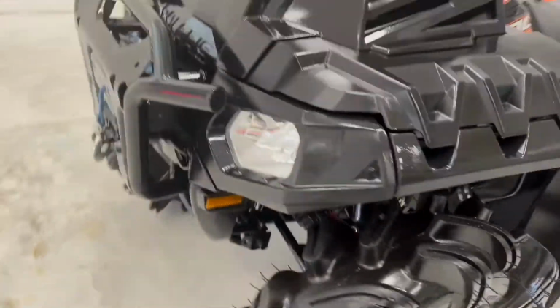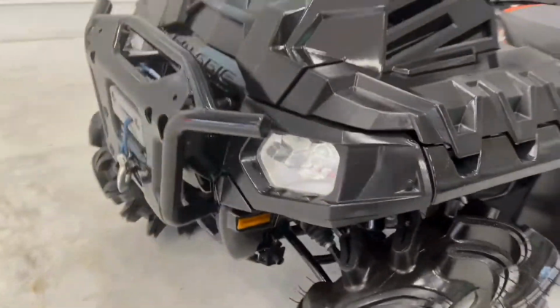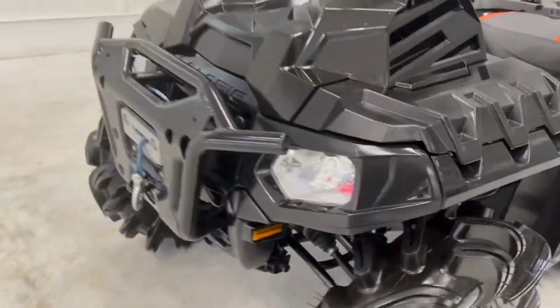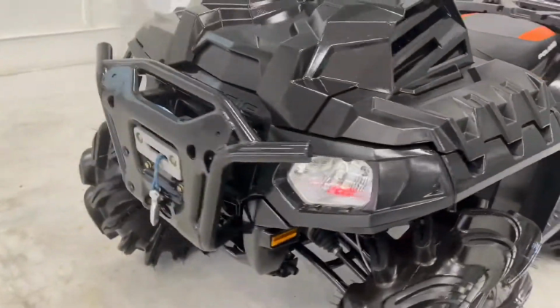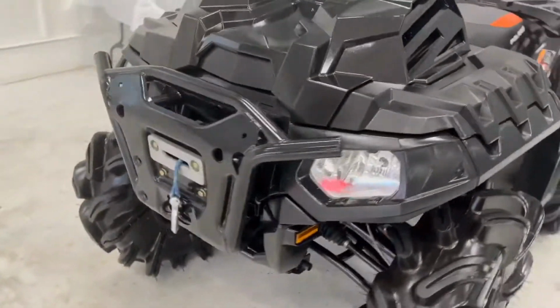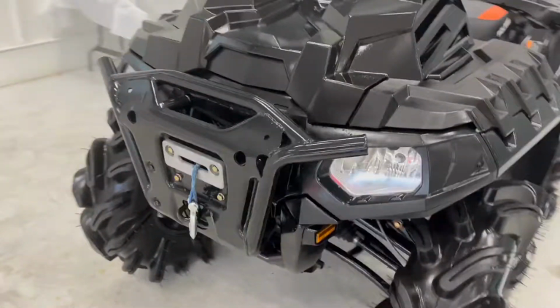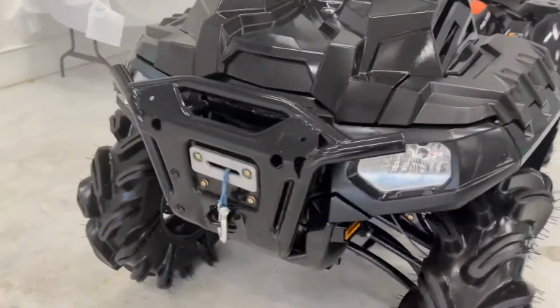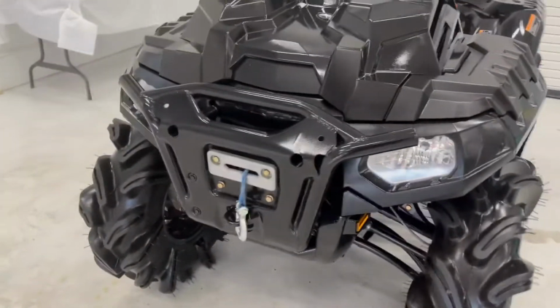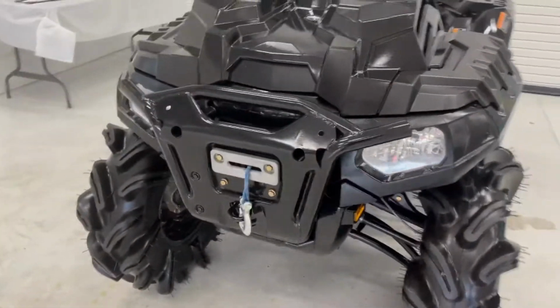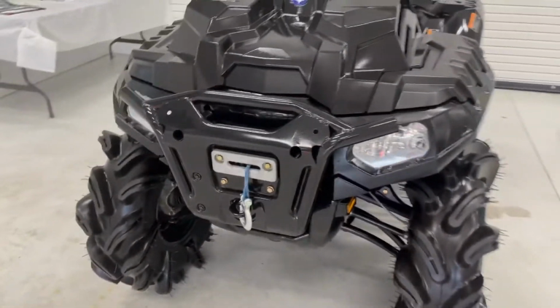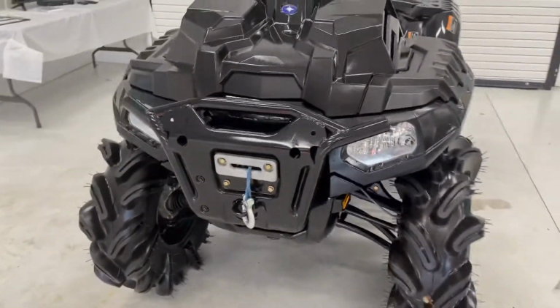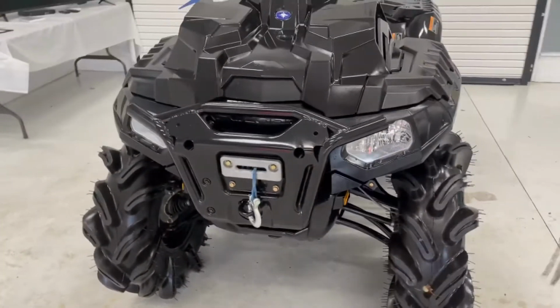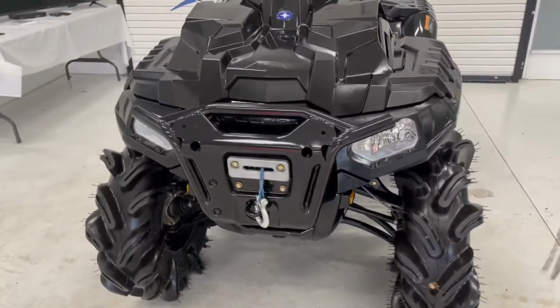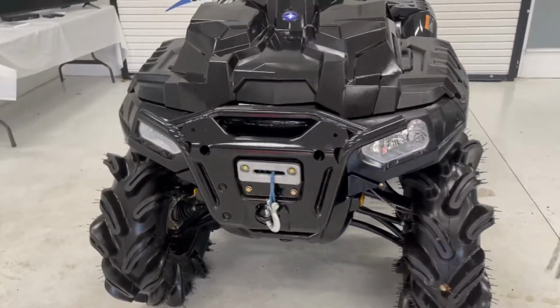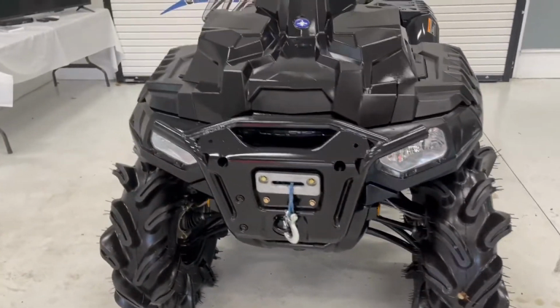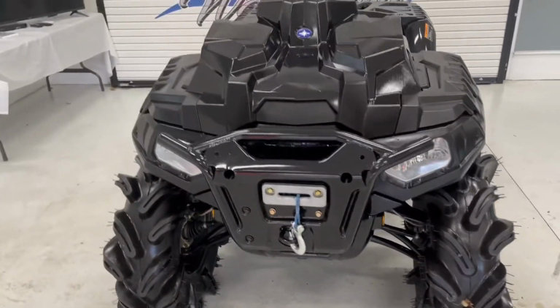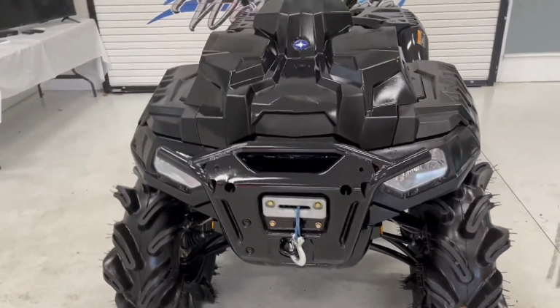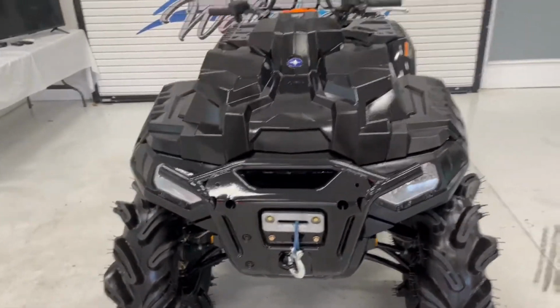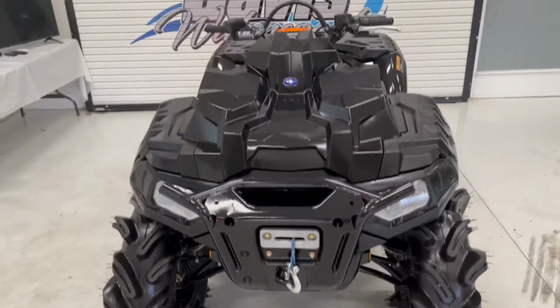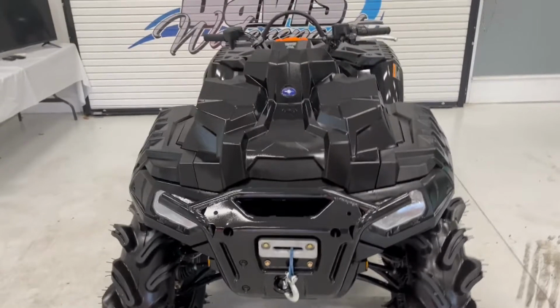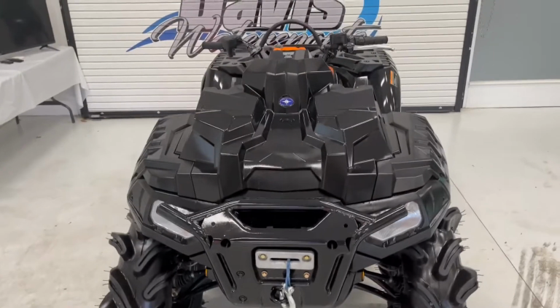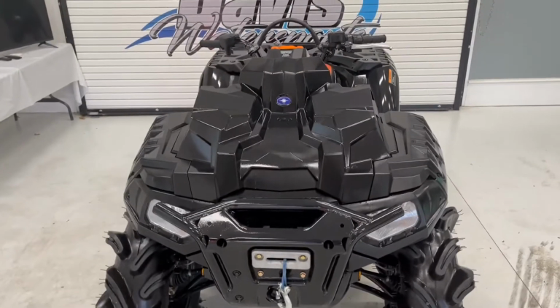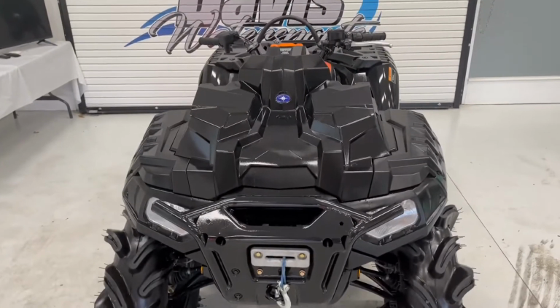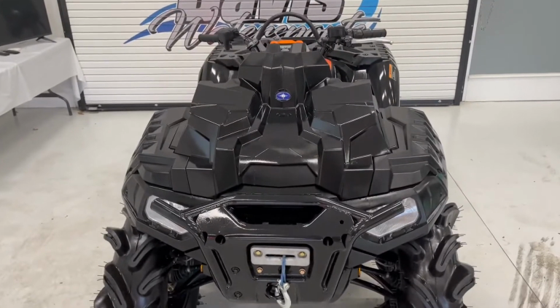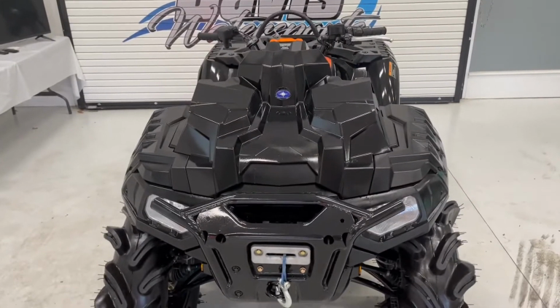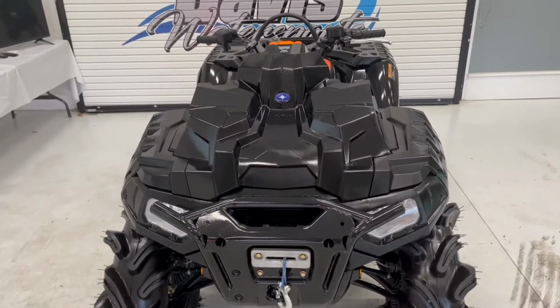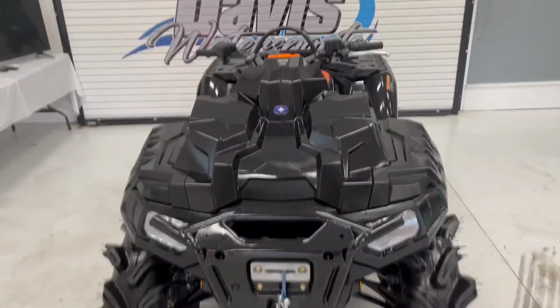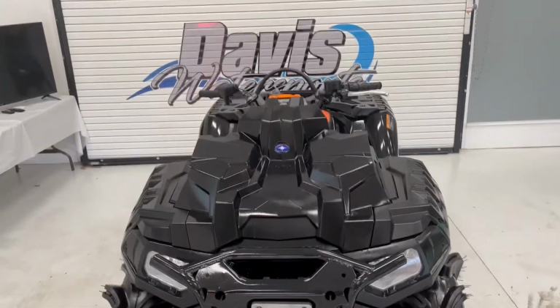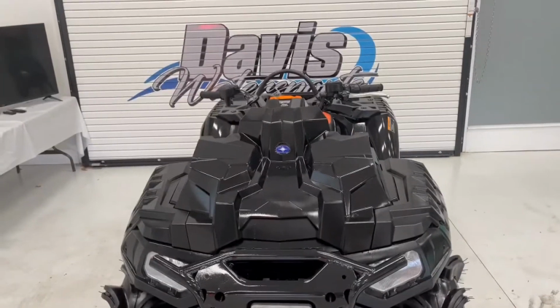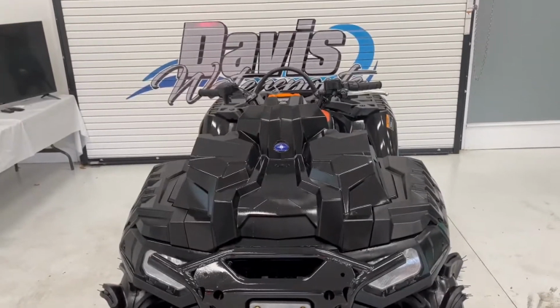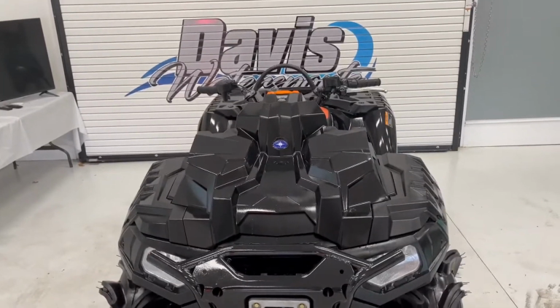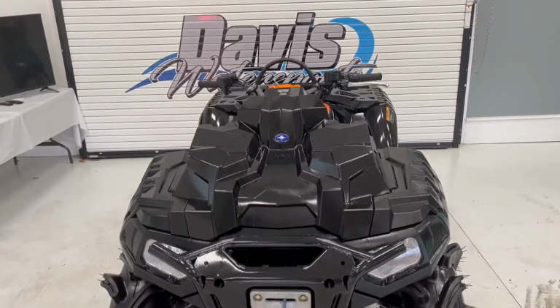She is up for grabs. Very nice looking, powerful ATV.